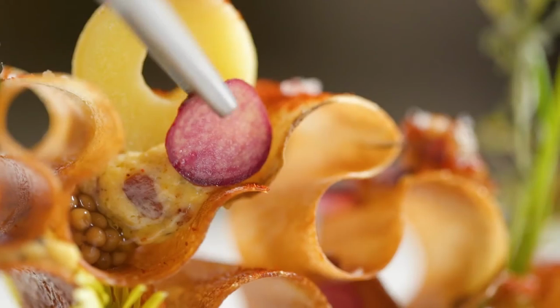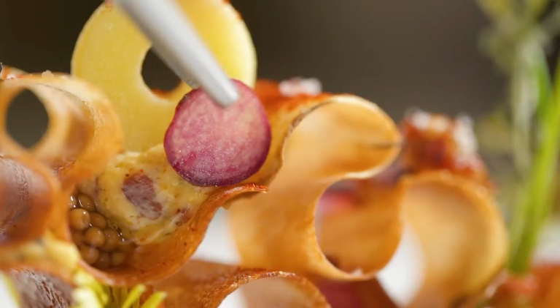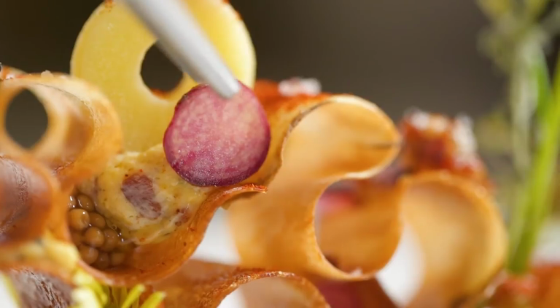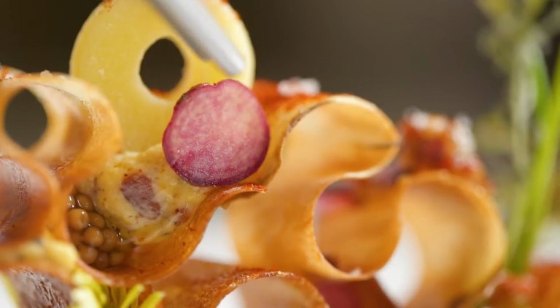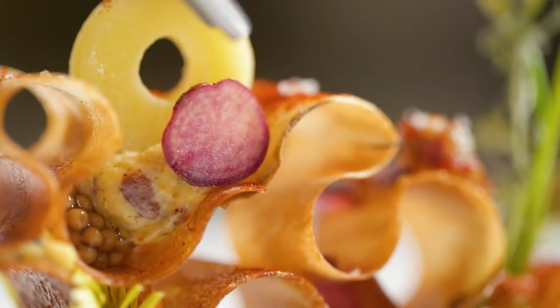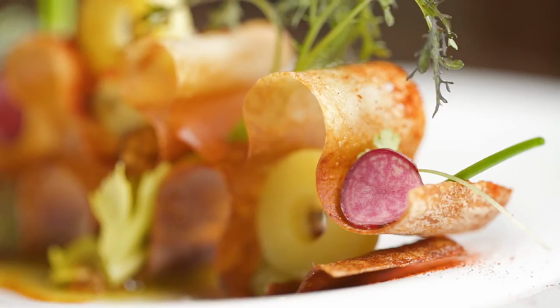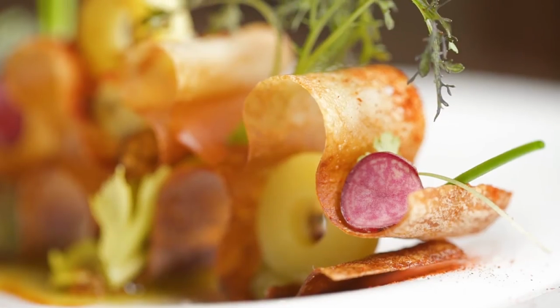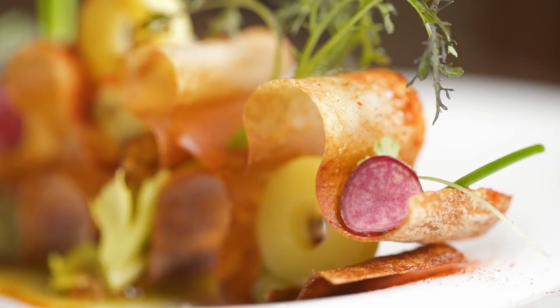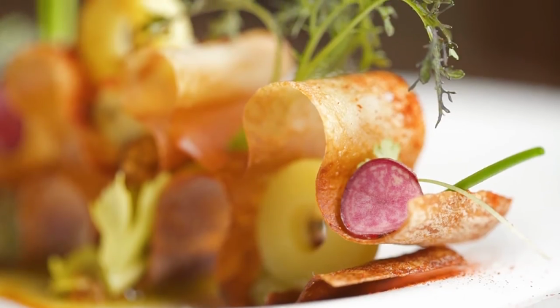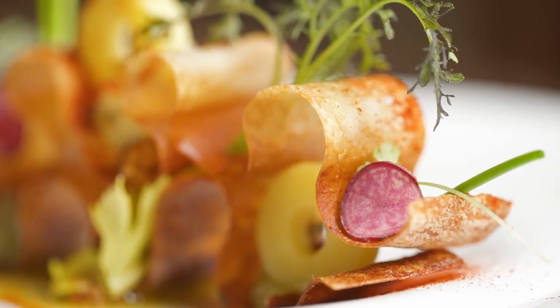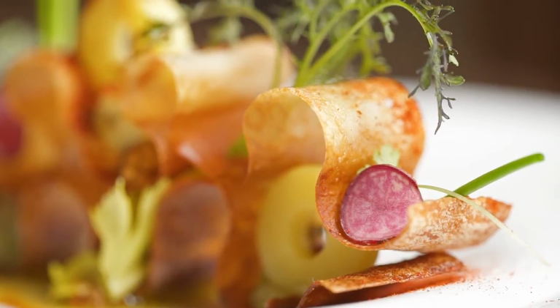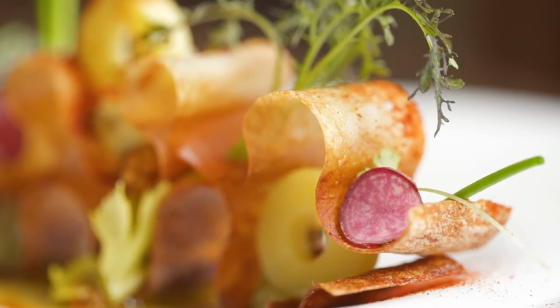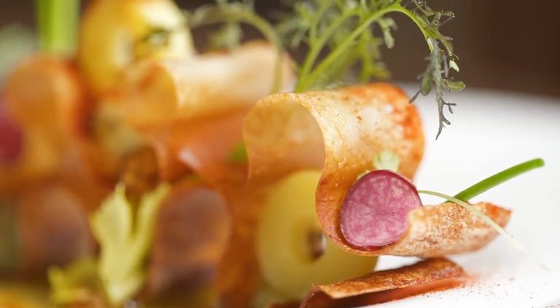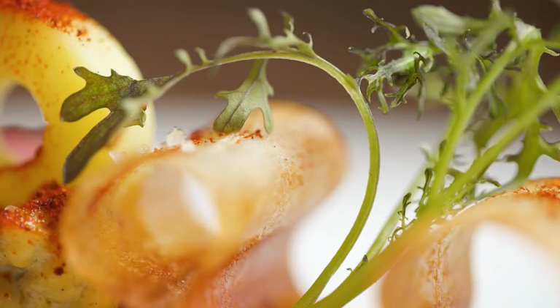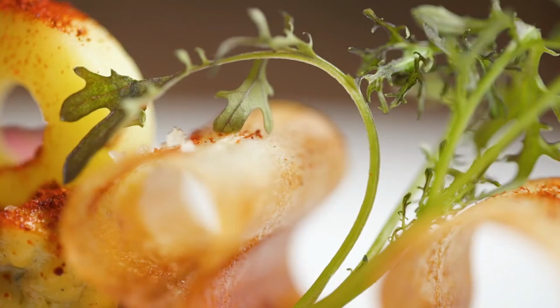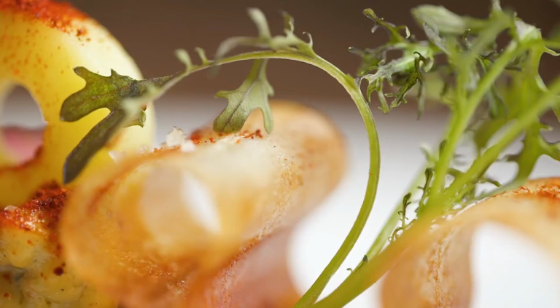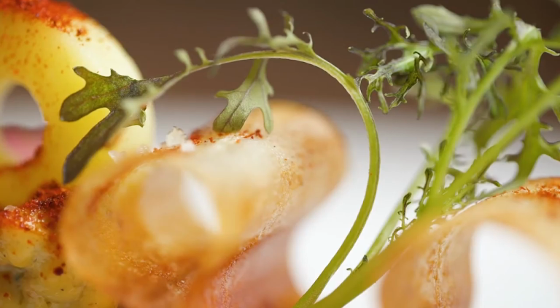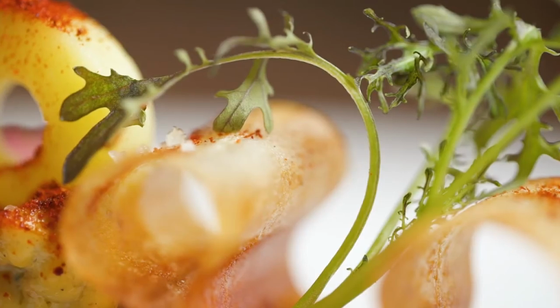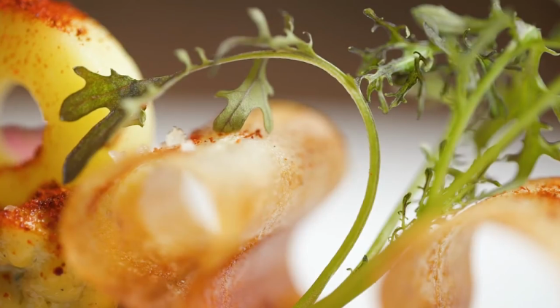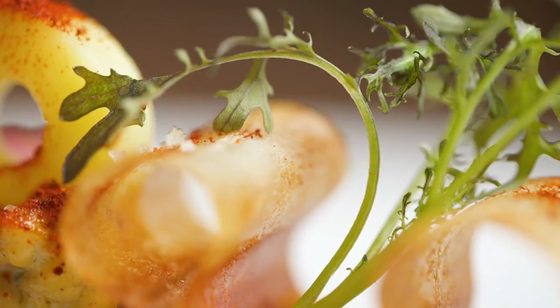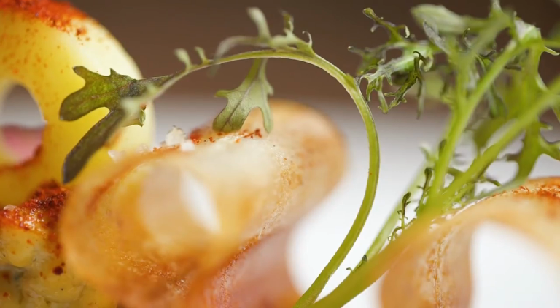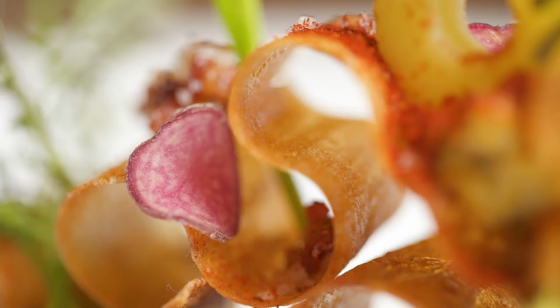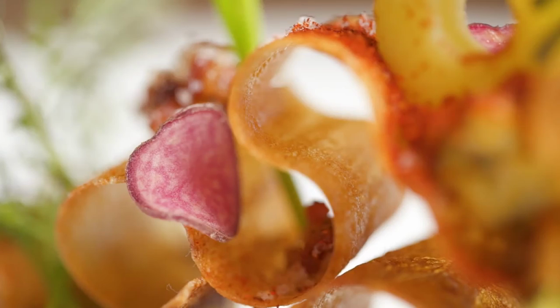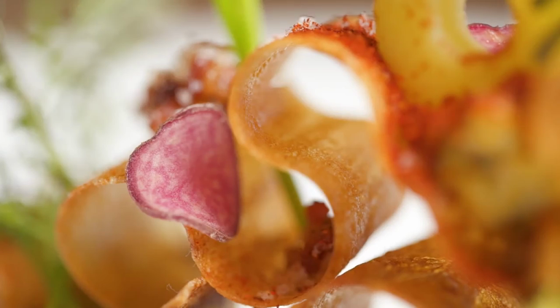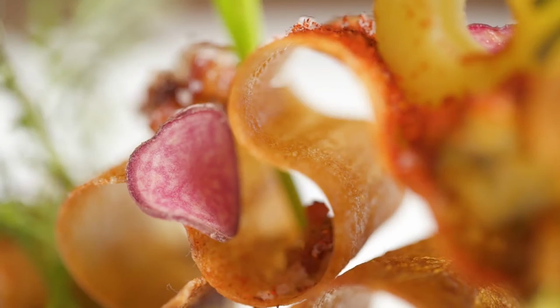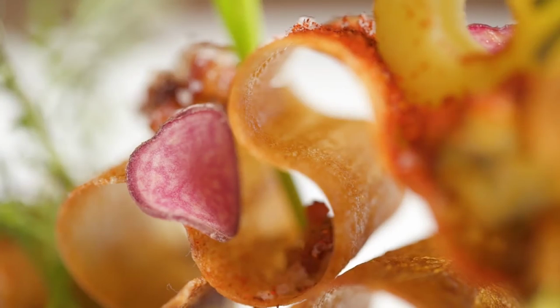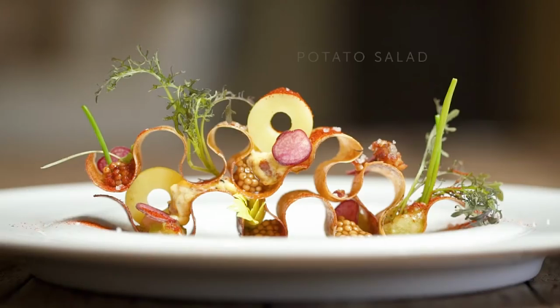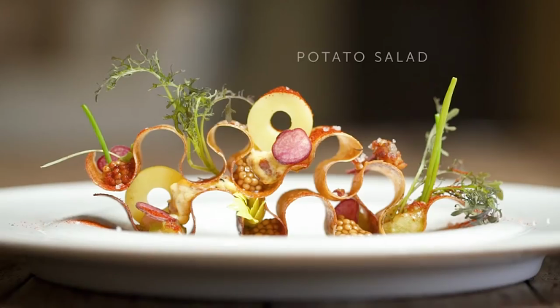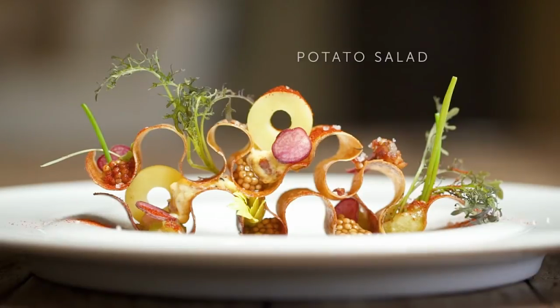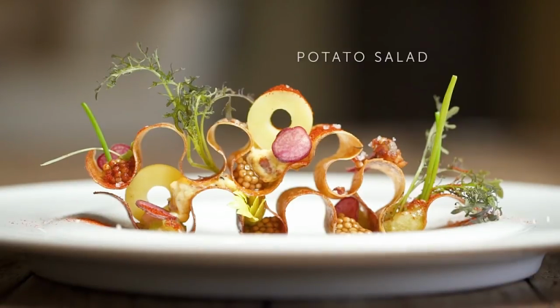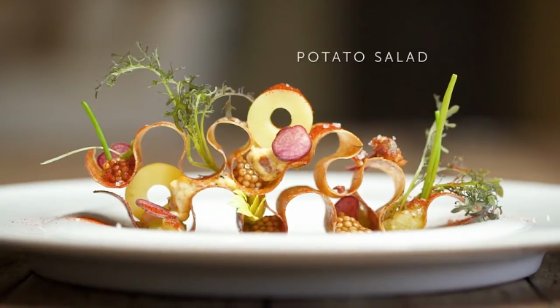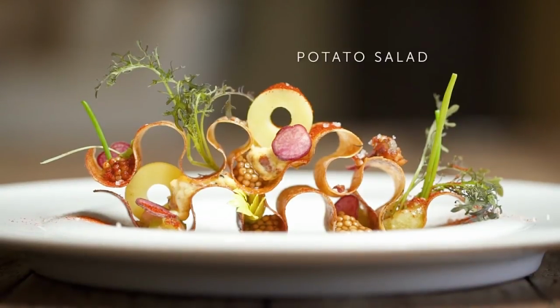So if it is the same ingredients, is it a different dish? This is our potato salad.